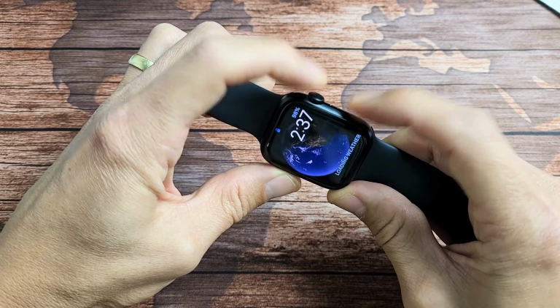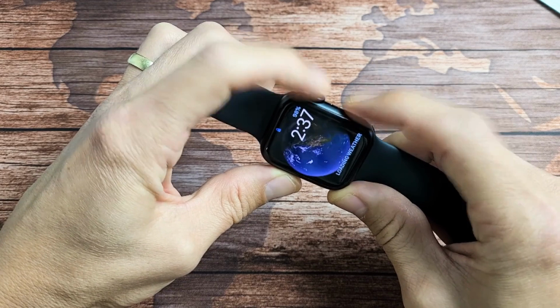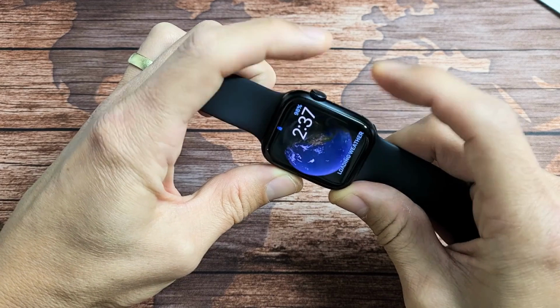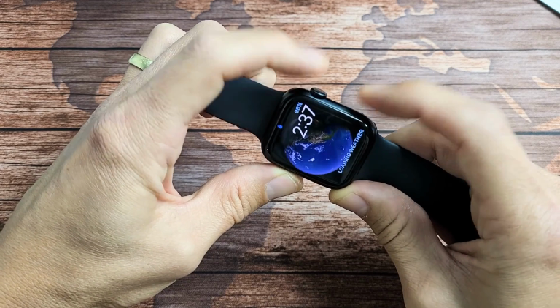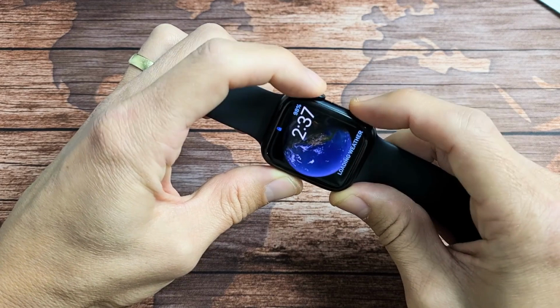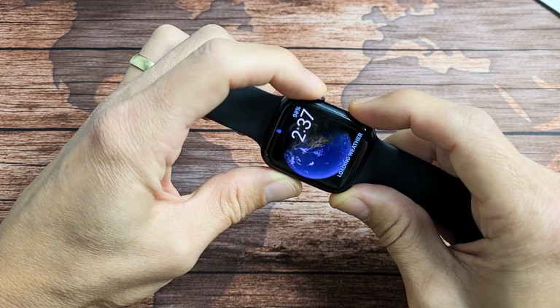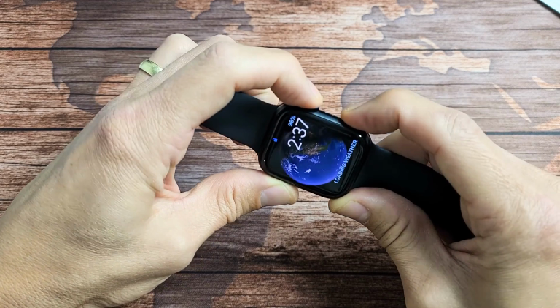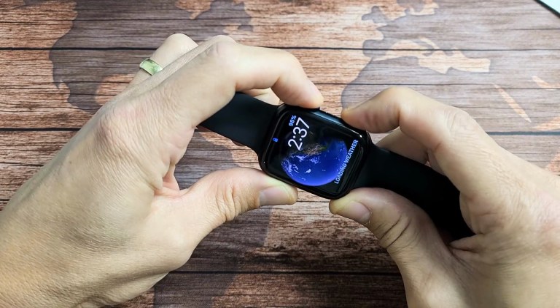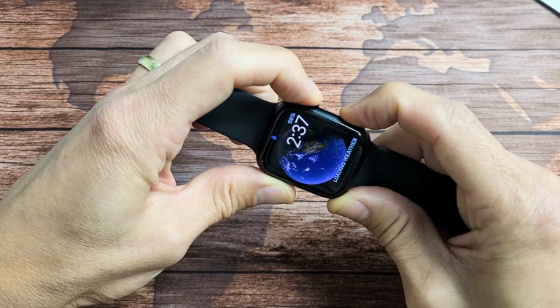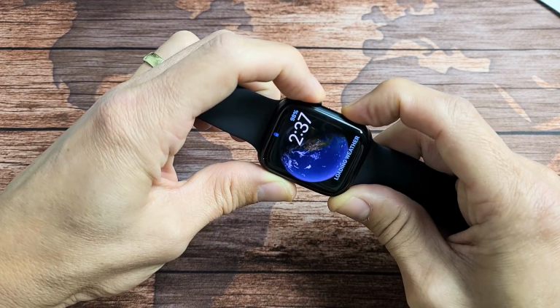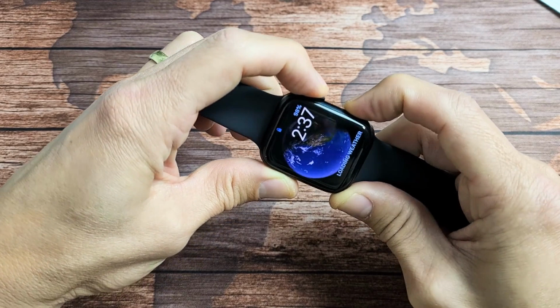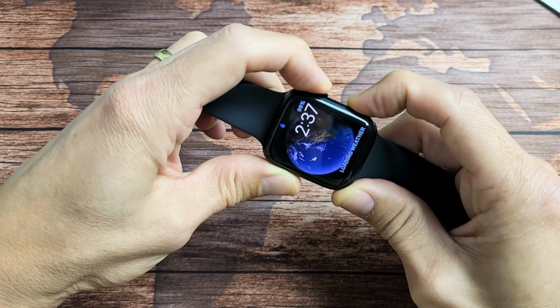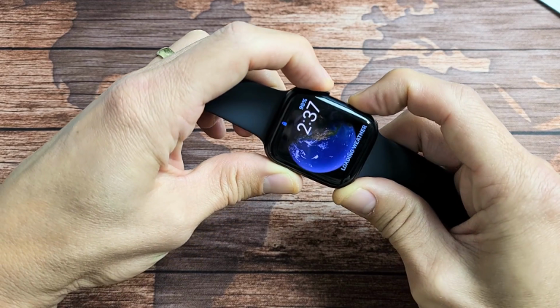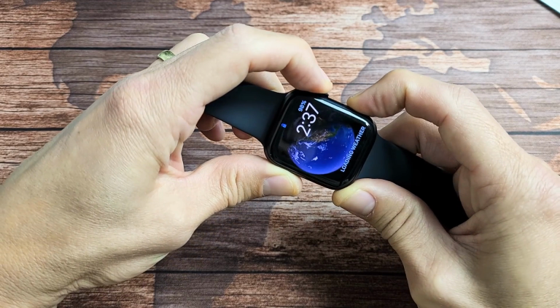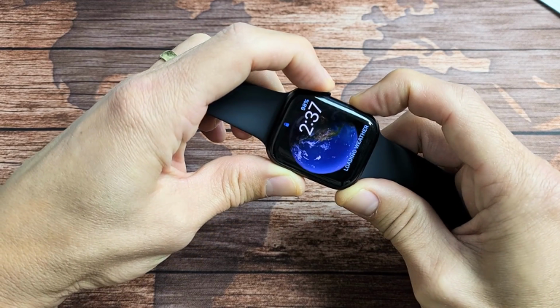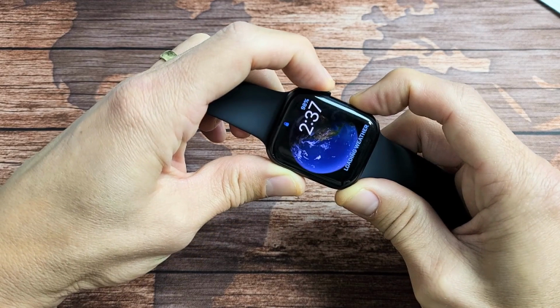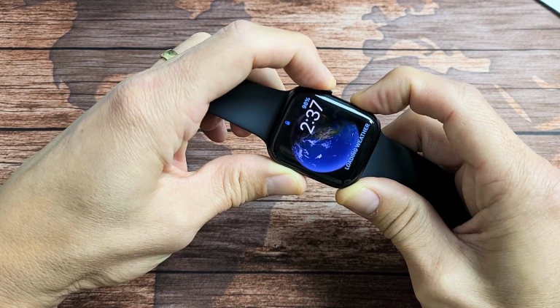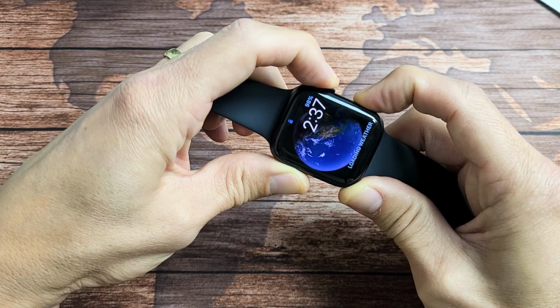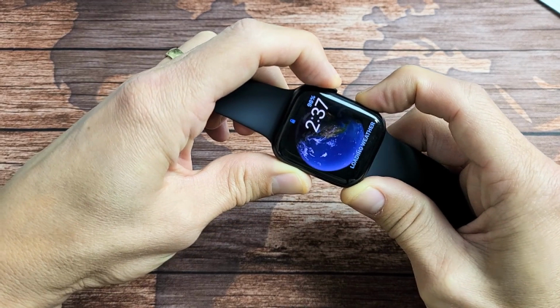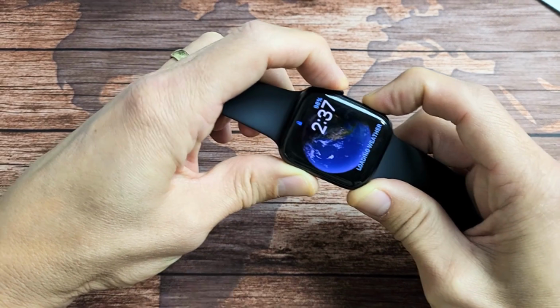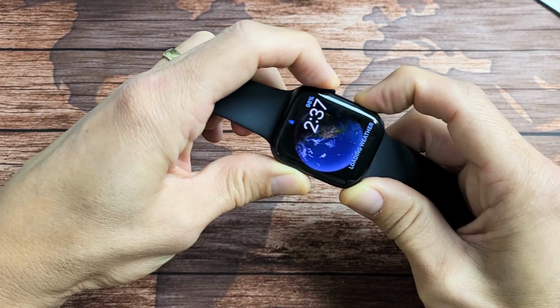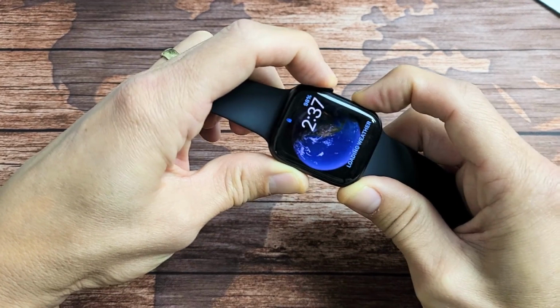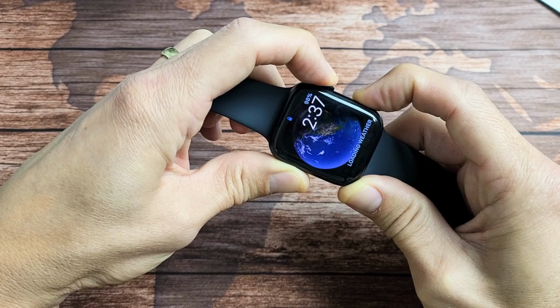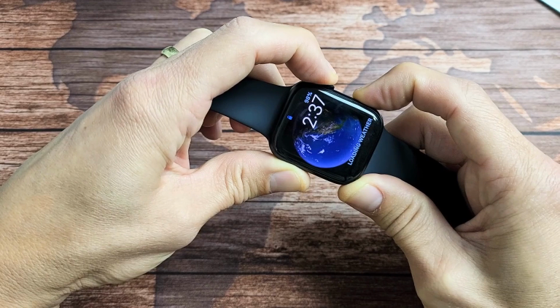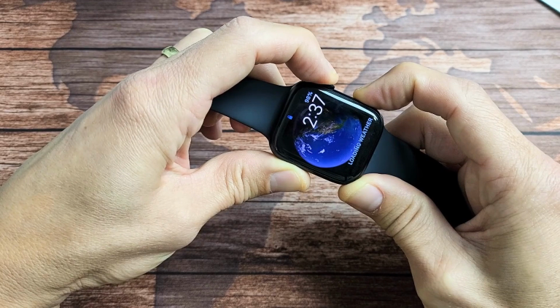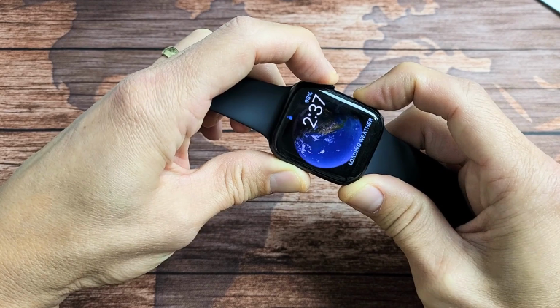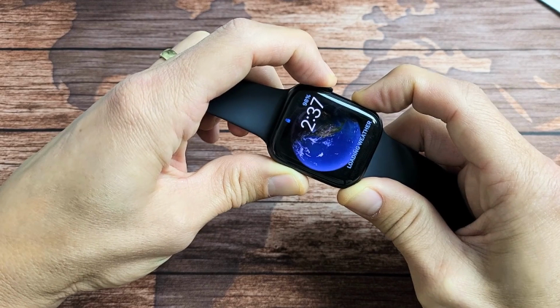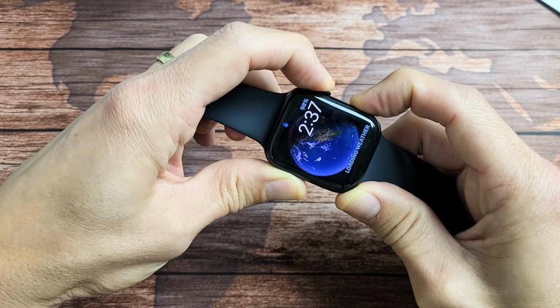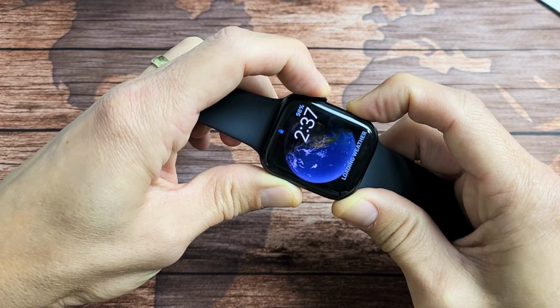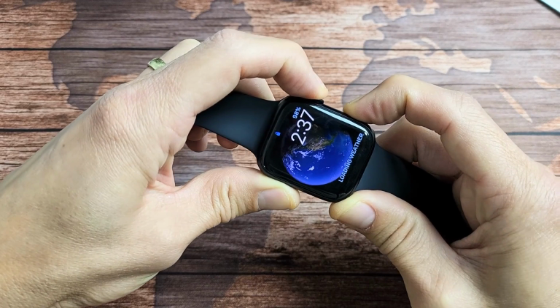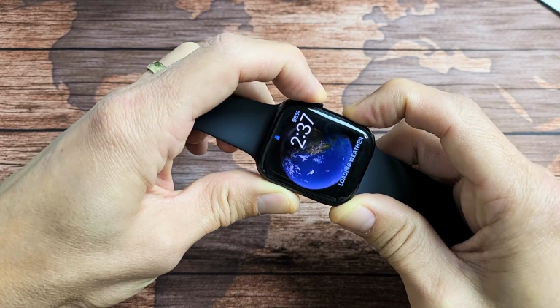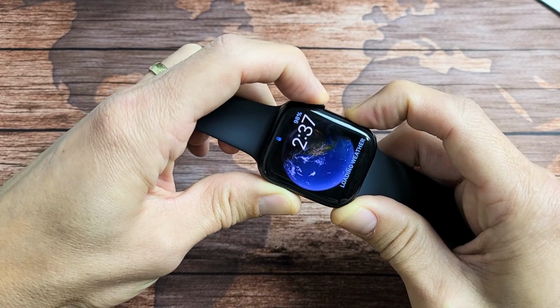Ready? One, two, three. Press and hold. Just keep on holding. Don't let go. Just wait until you see the Apple logo appear.